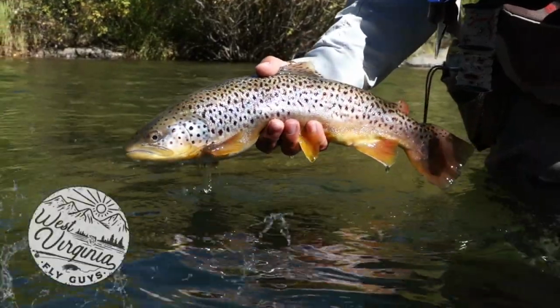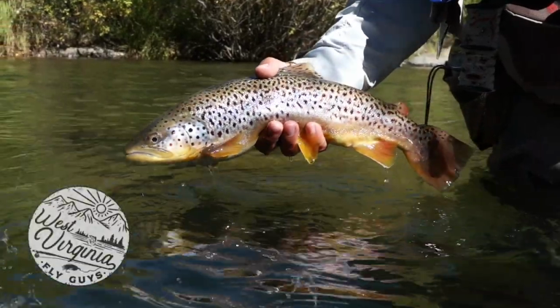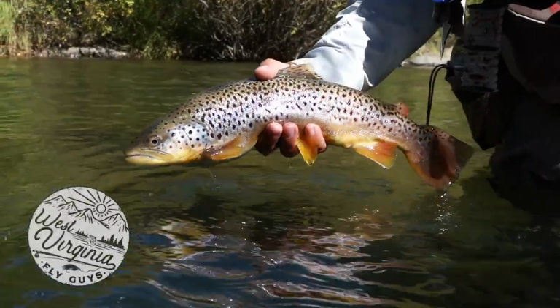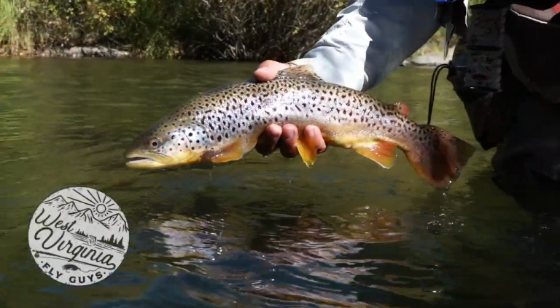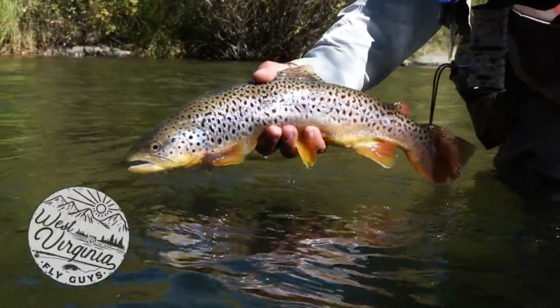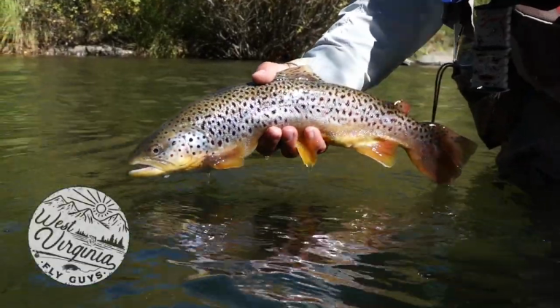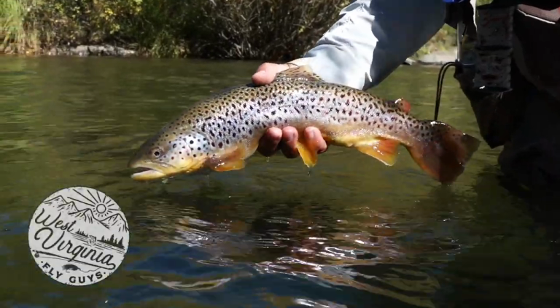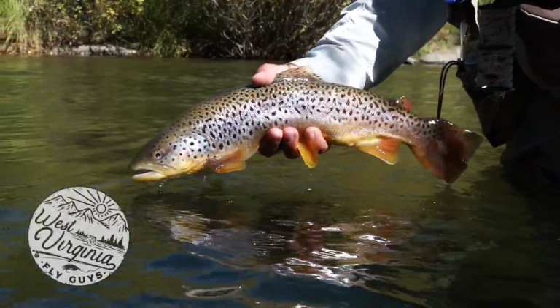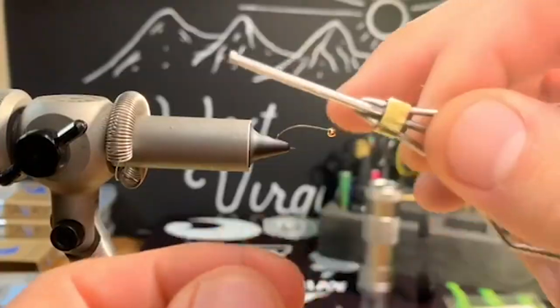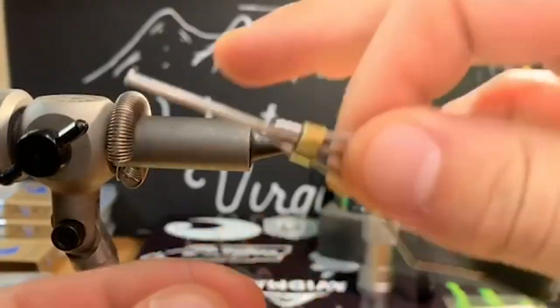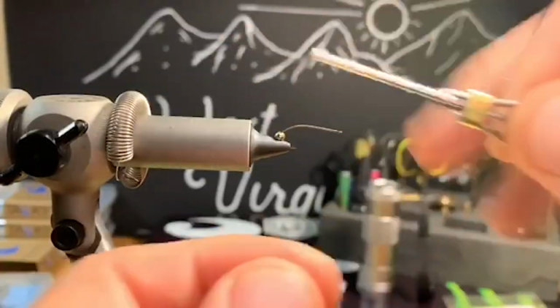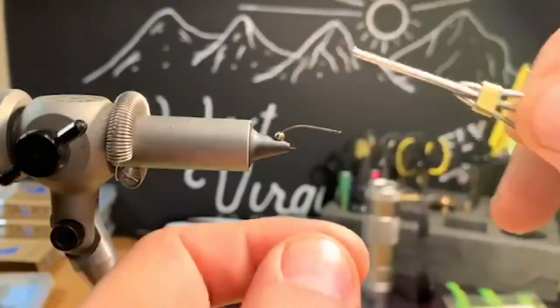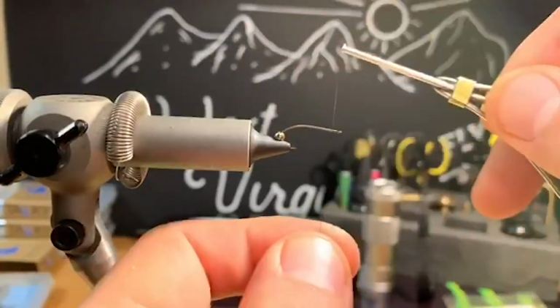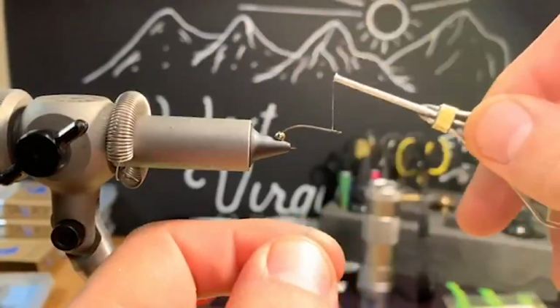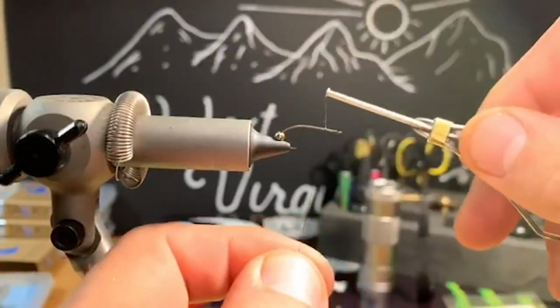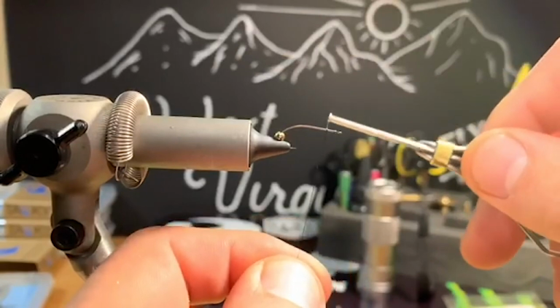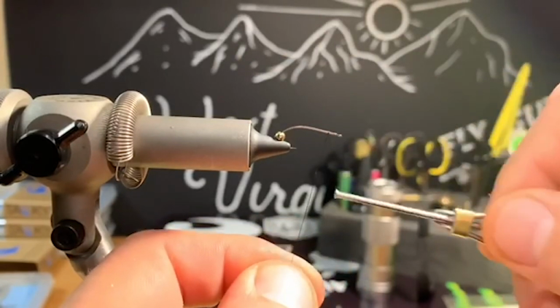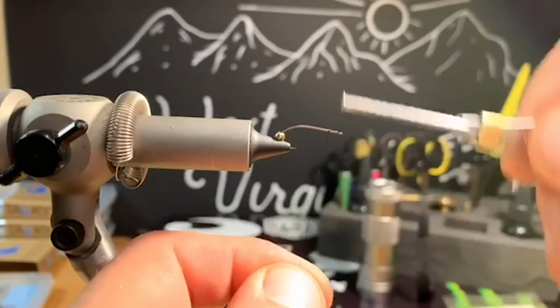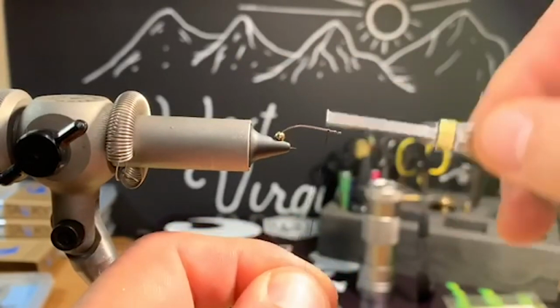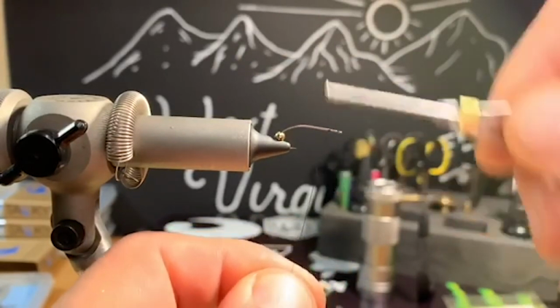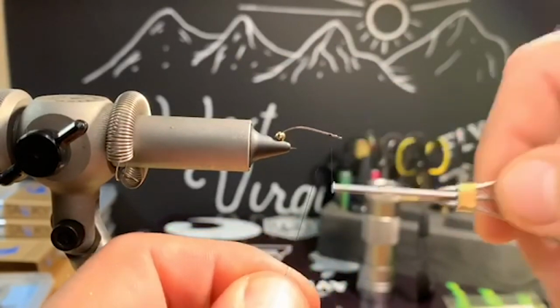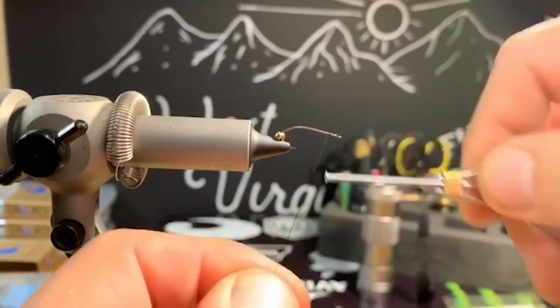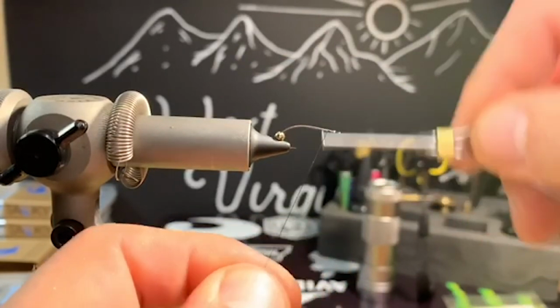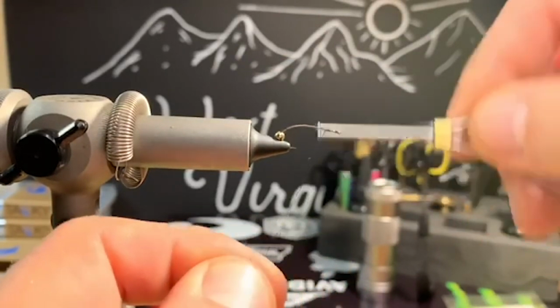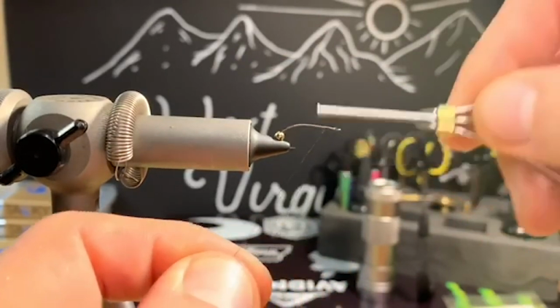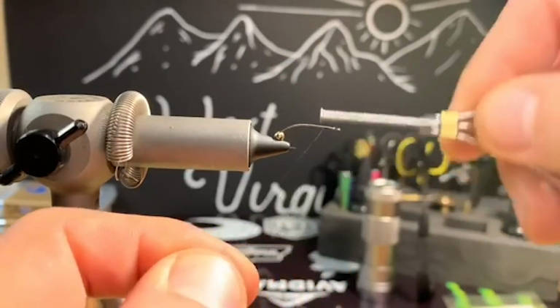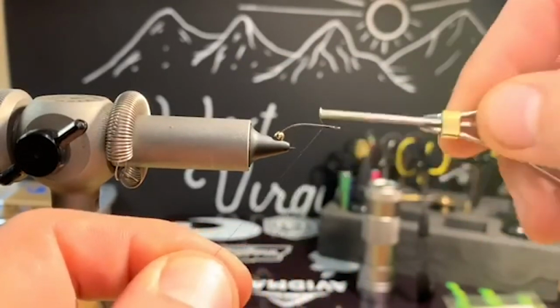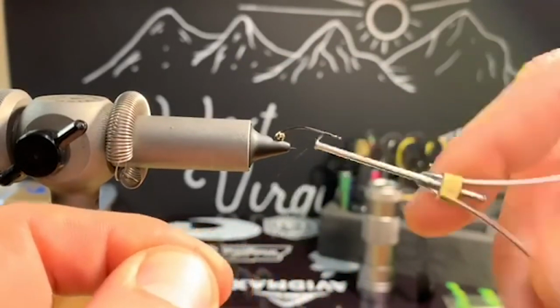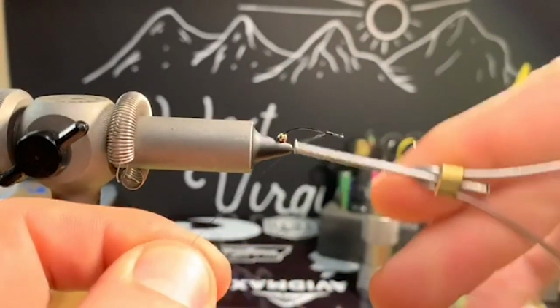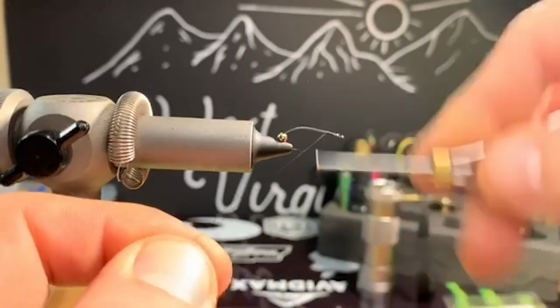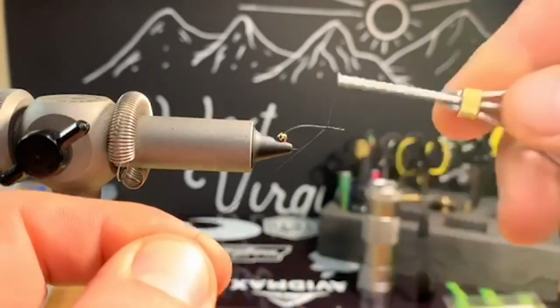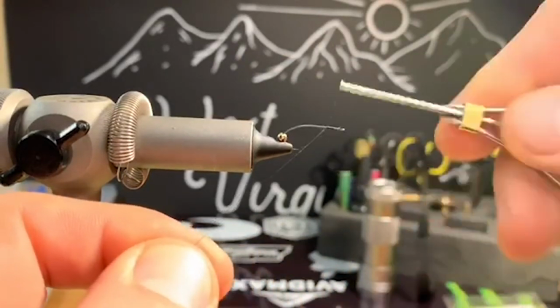Hey, this is Tyler Skidden with Flyrod Chronicles and West Virginia Fly Guys, and today we're going to be tying a golden stone fly.